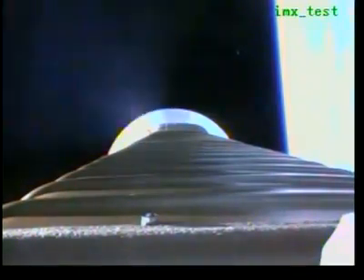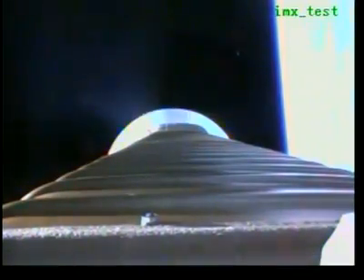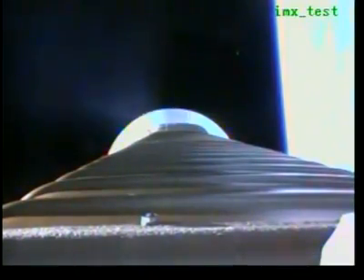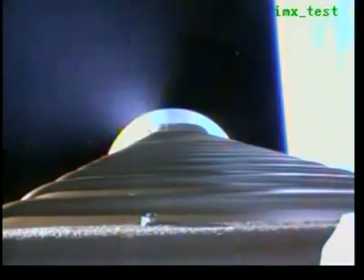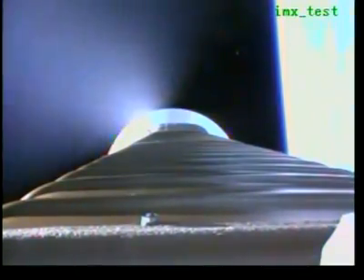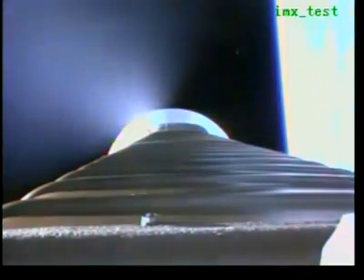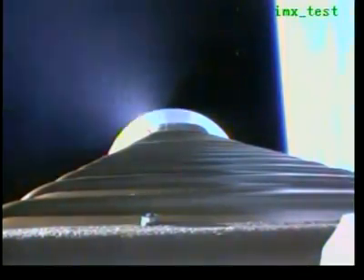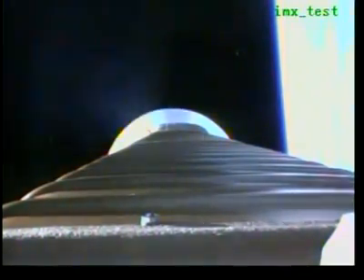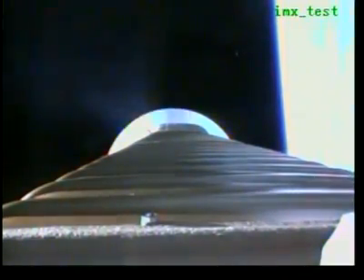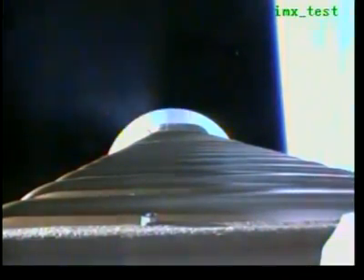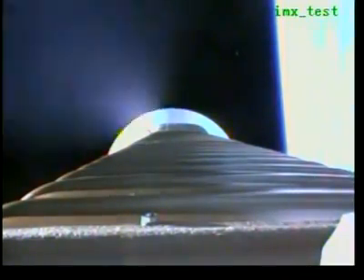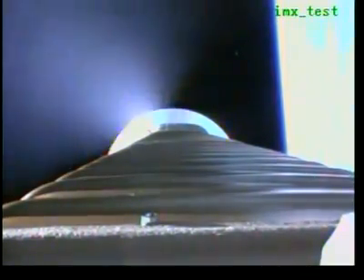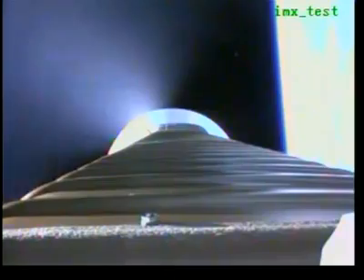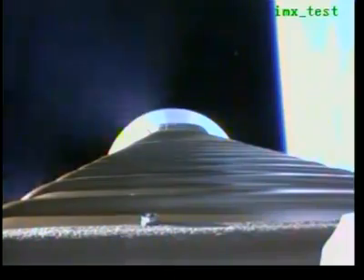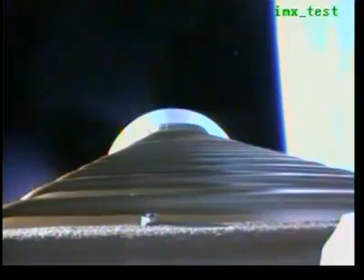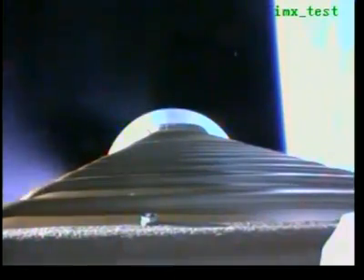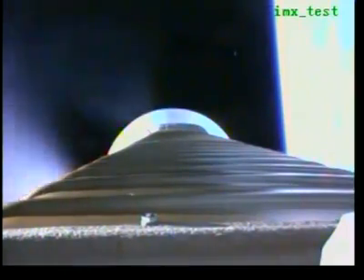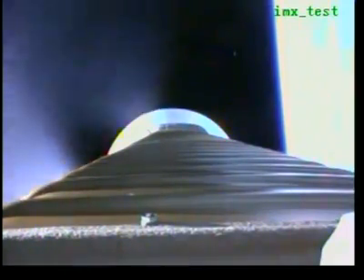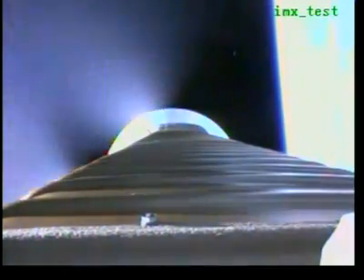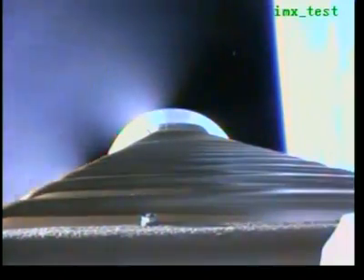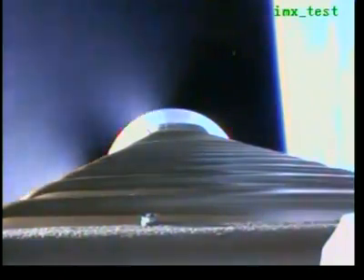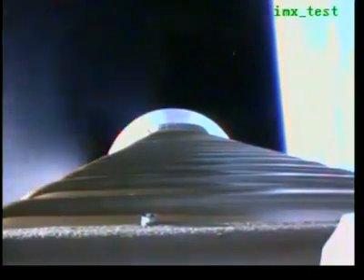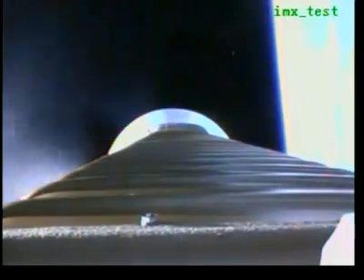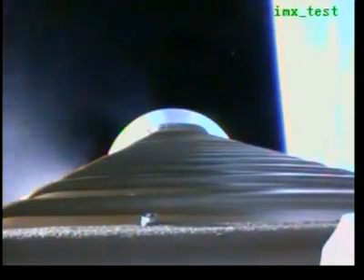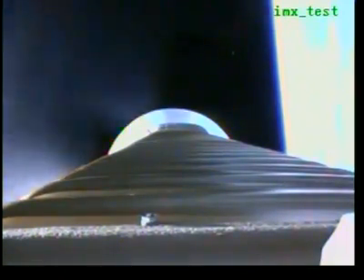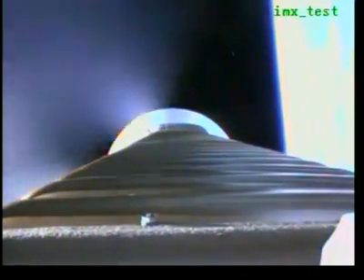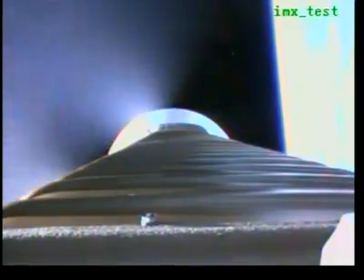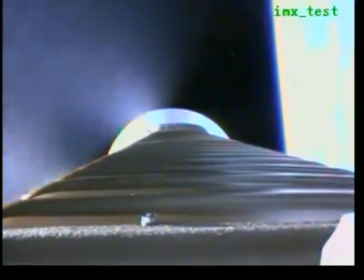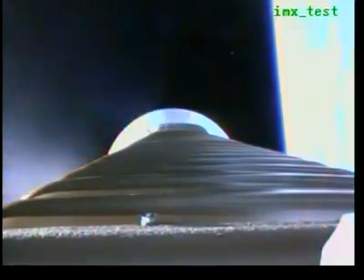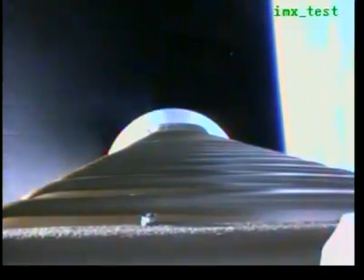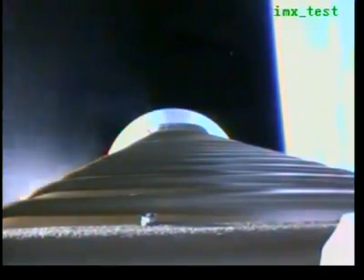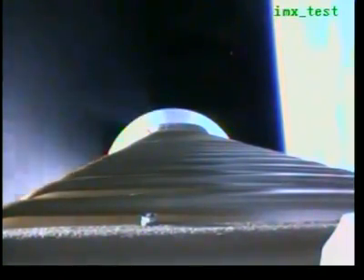Booster's base cool-down is underway. Now throttling to maintain 5G's. Pogo pyrovent has been fired.